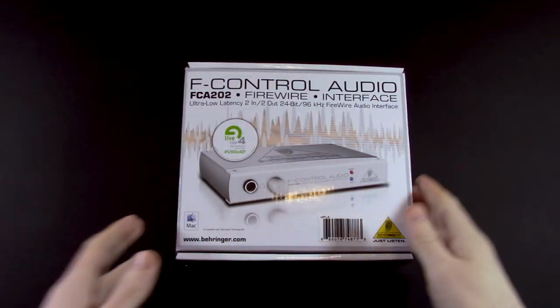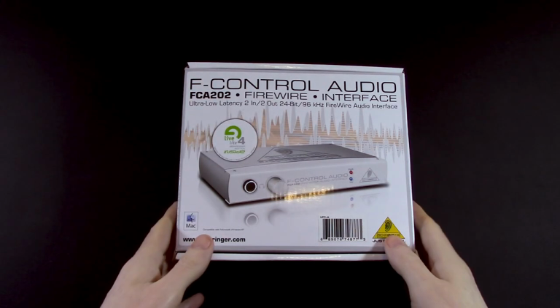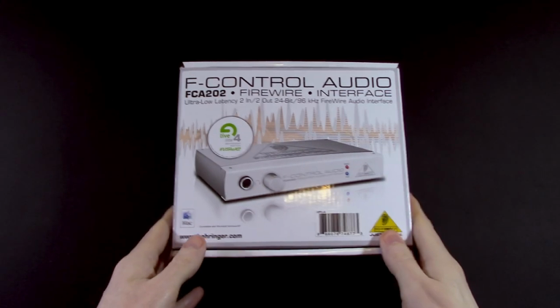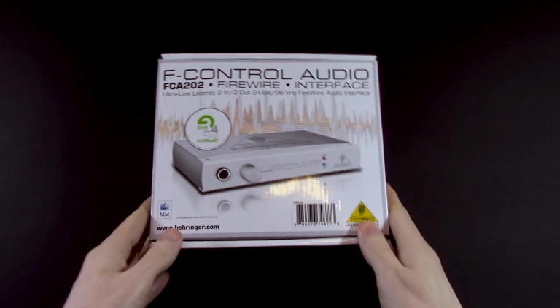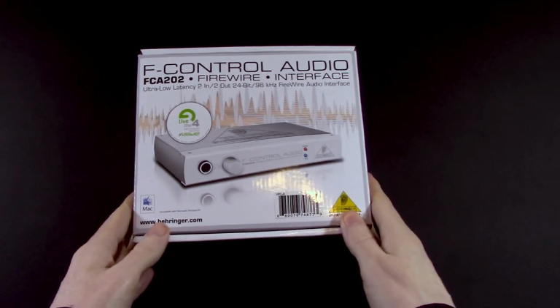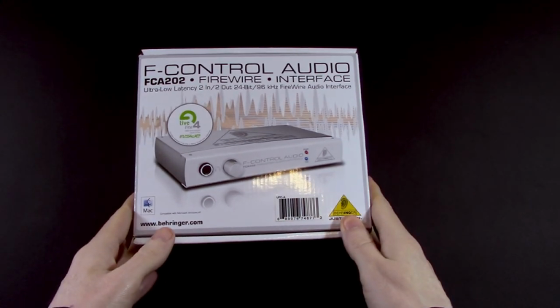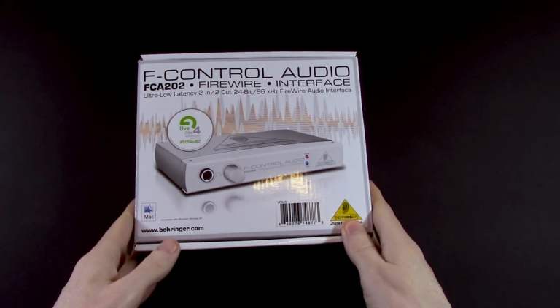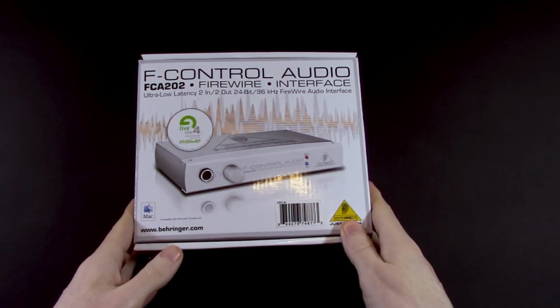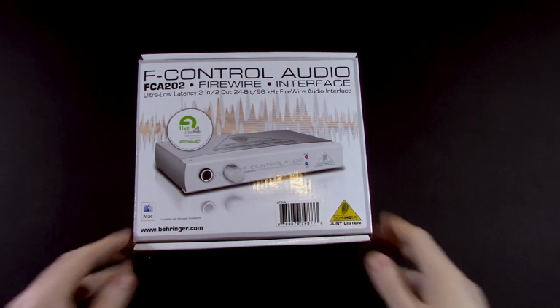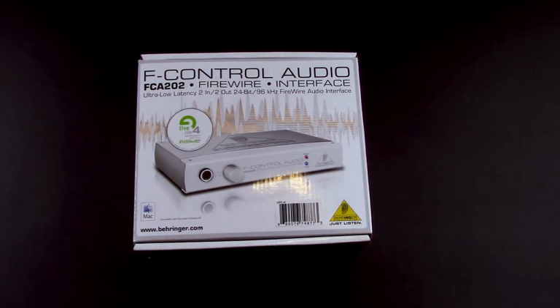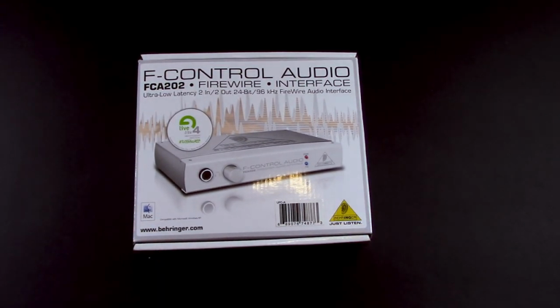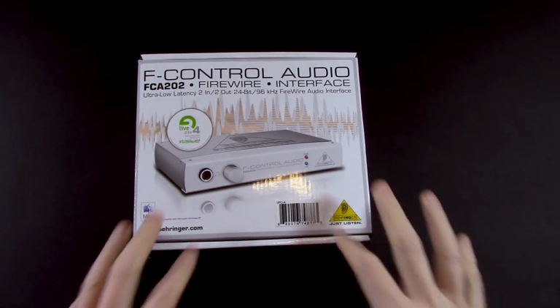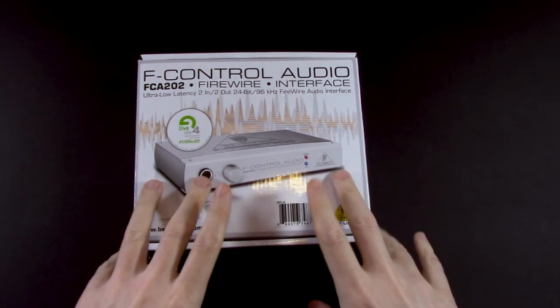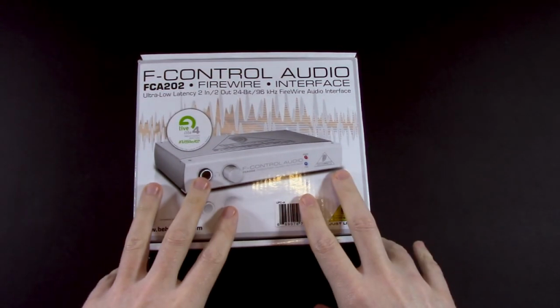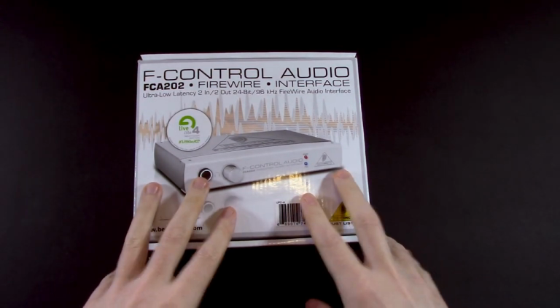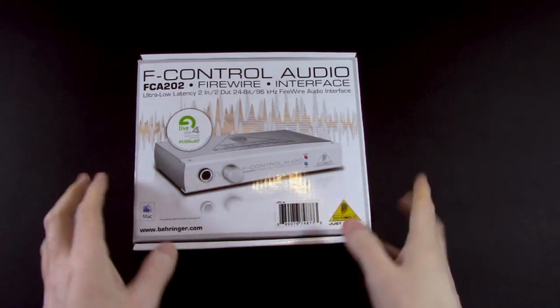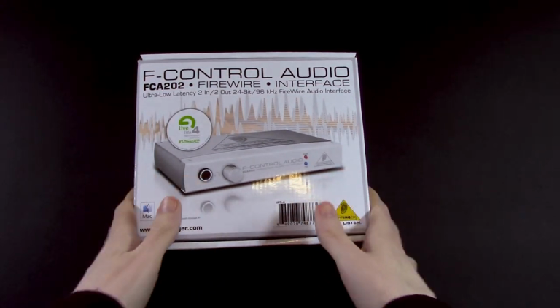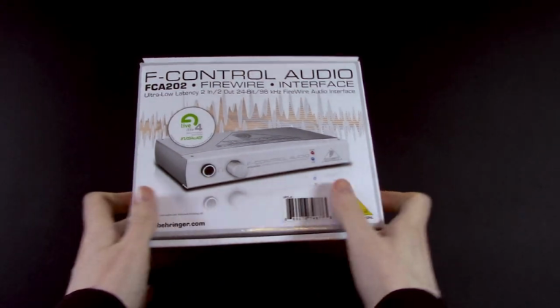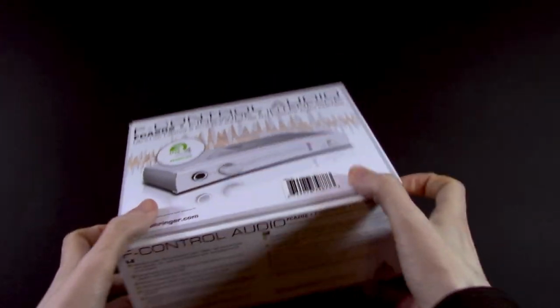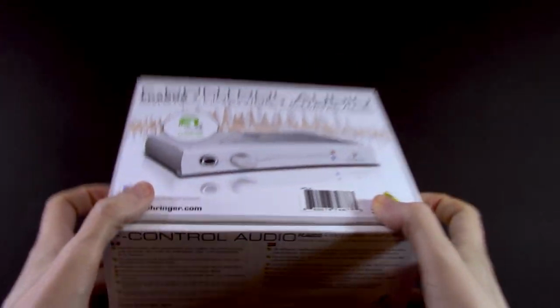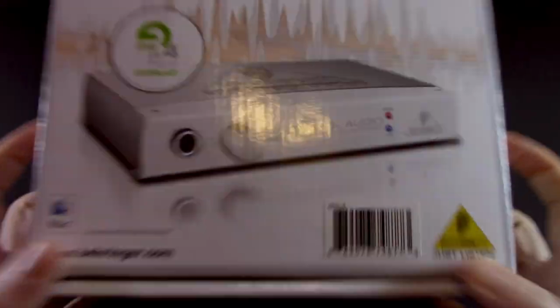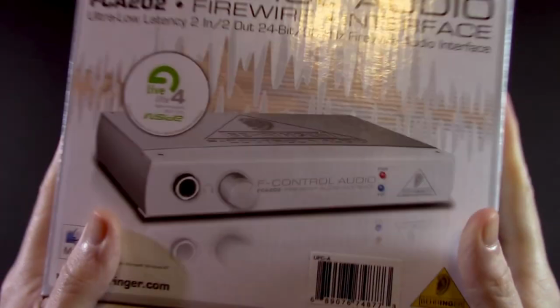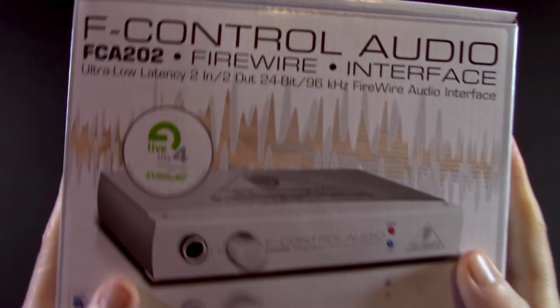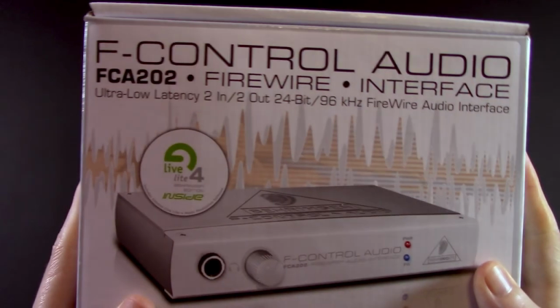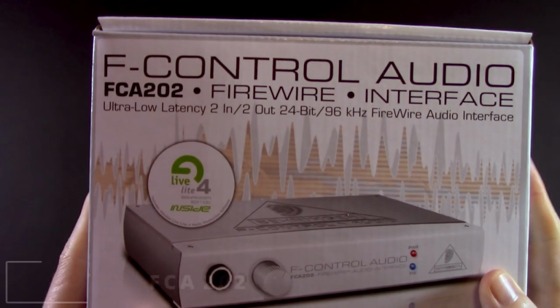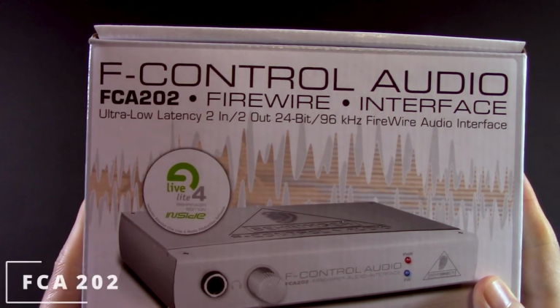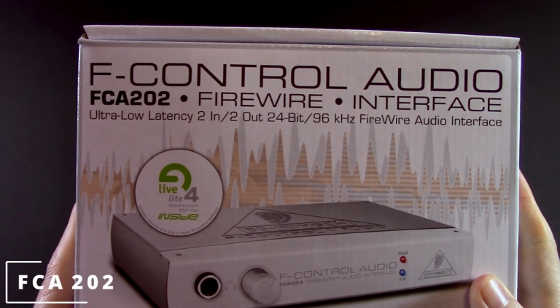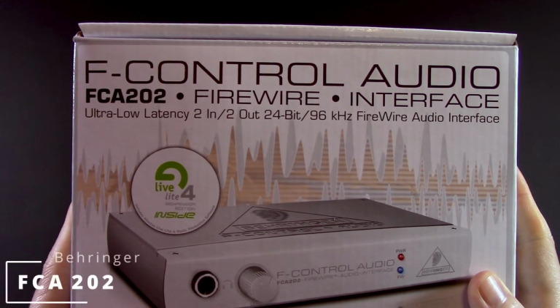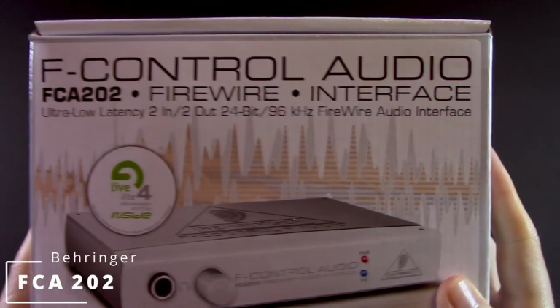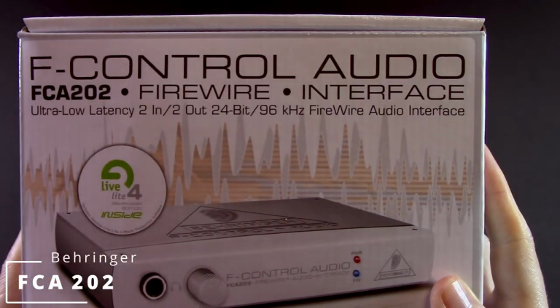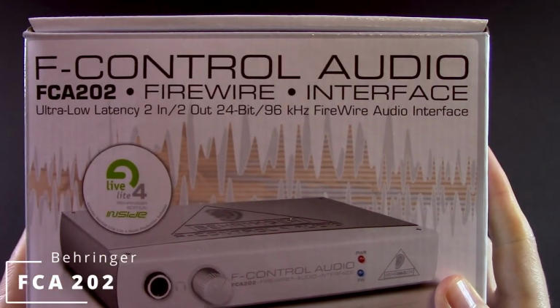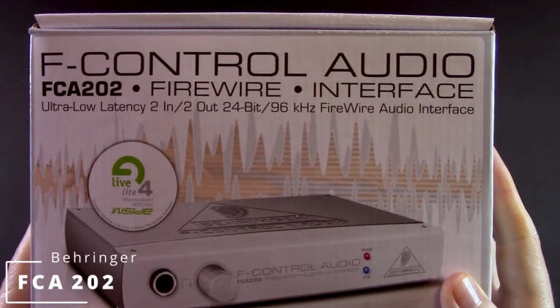Okay, let's start our adventure, because I have a brand new inbox — the FCA202.